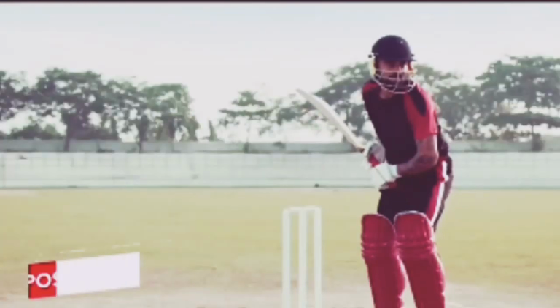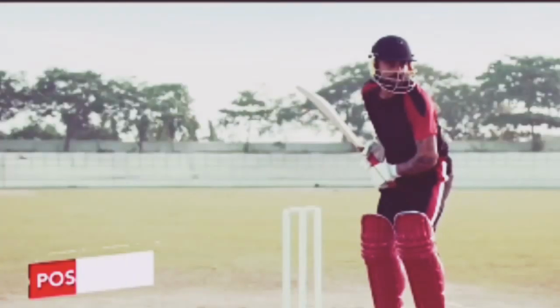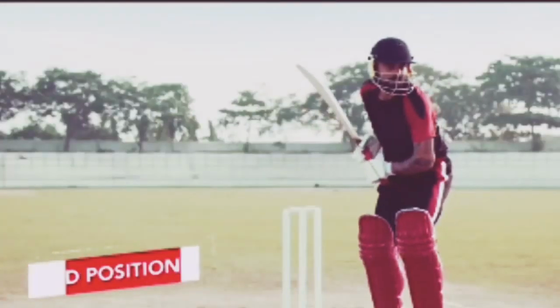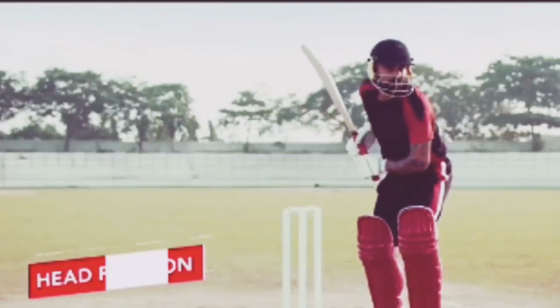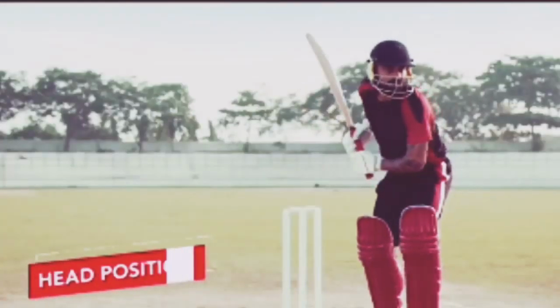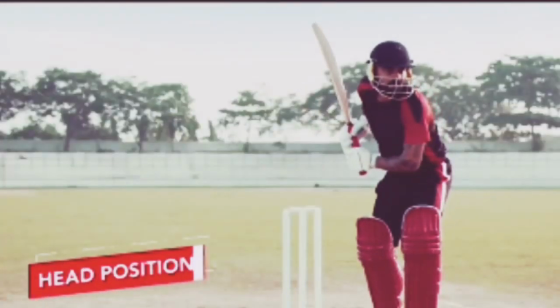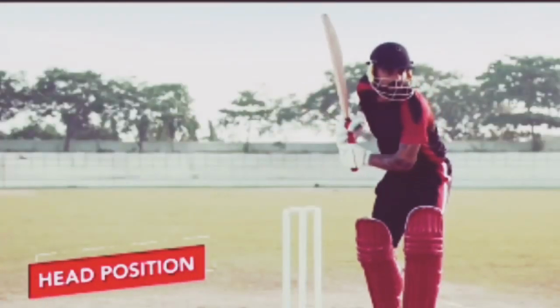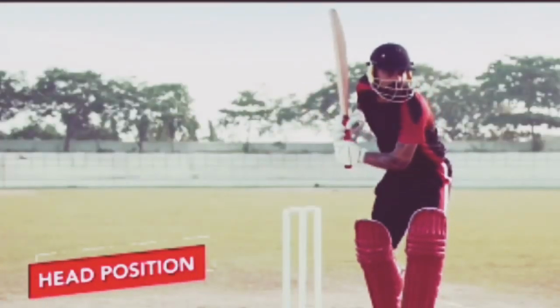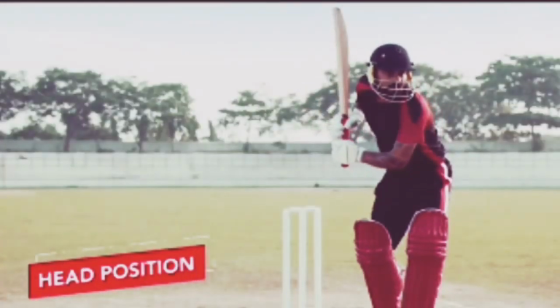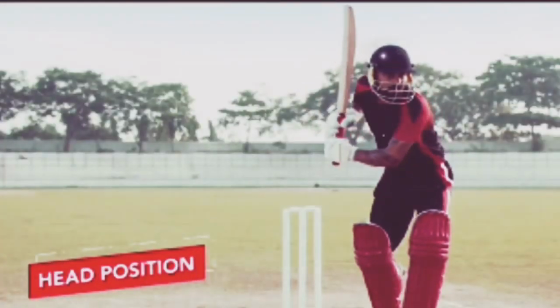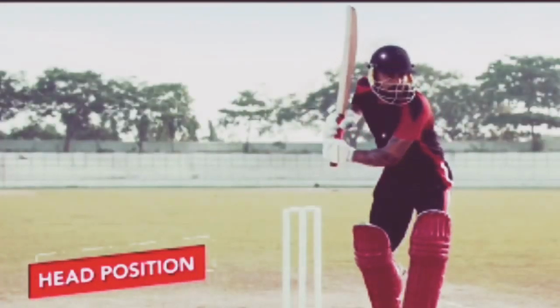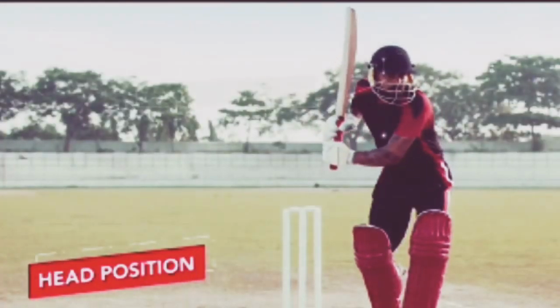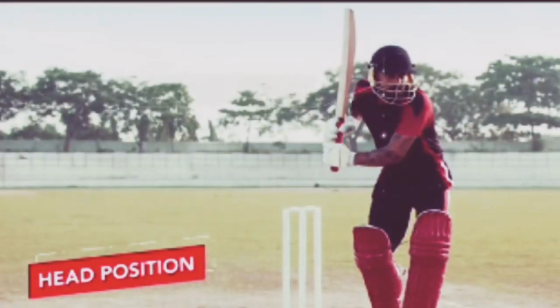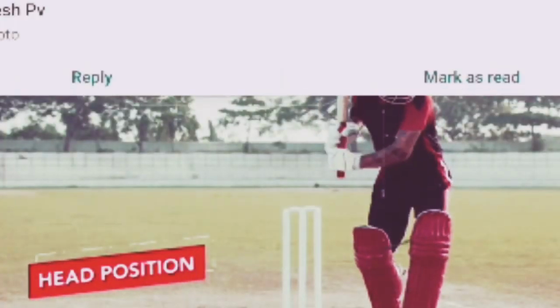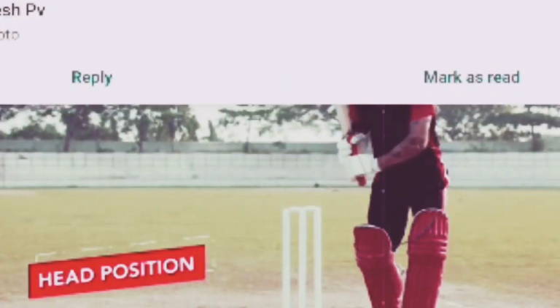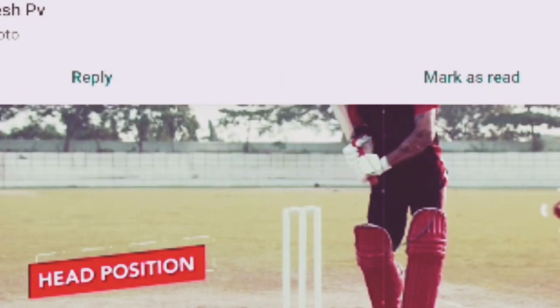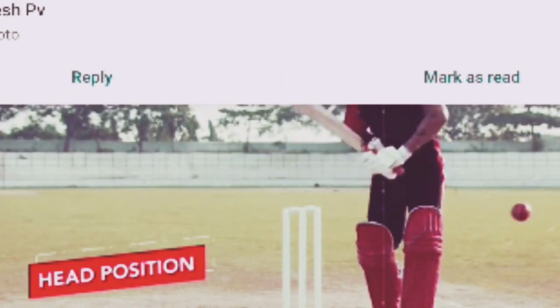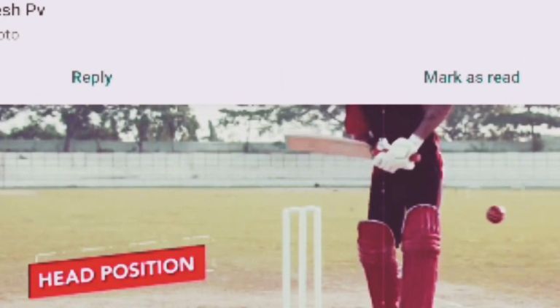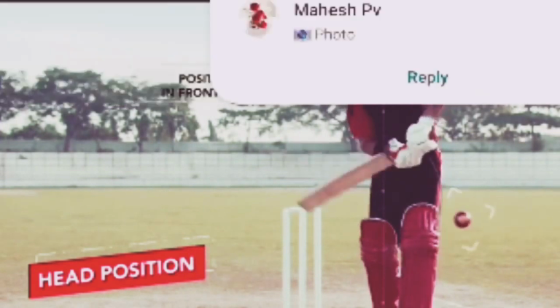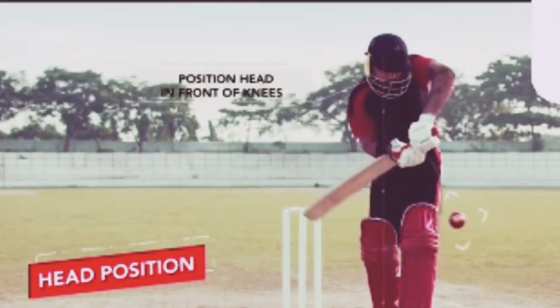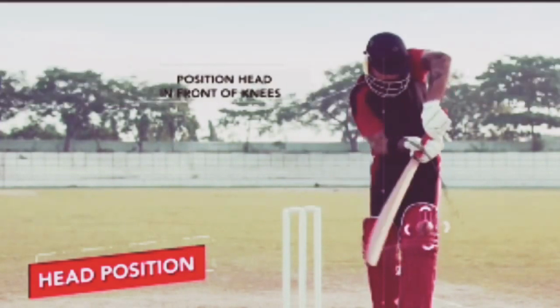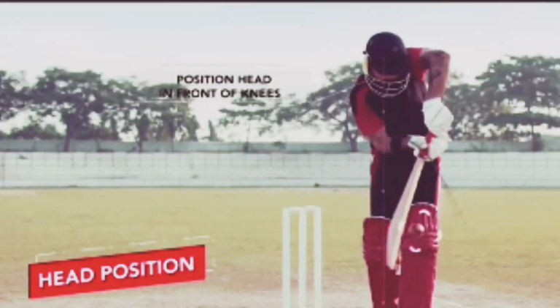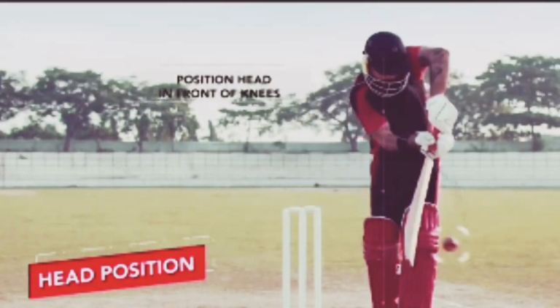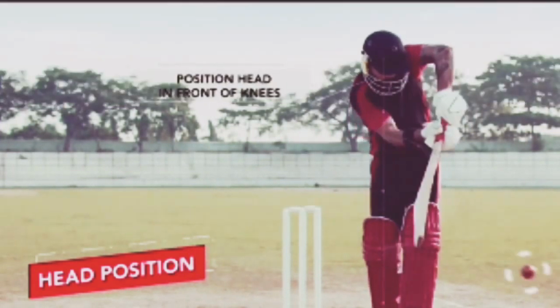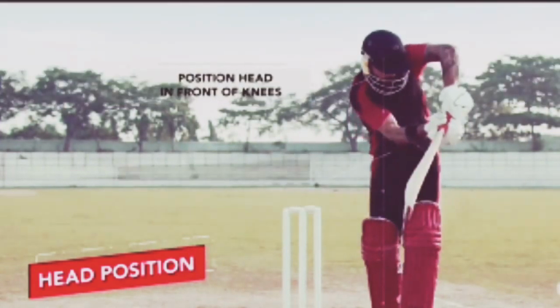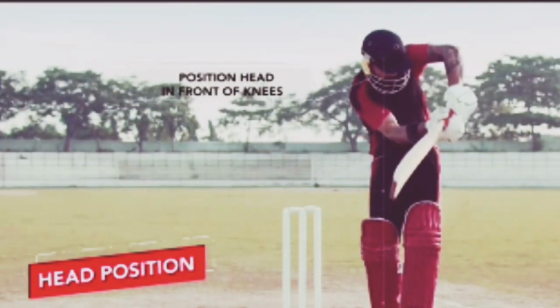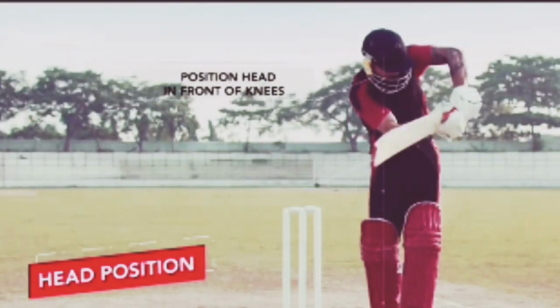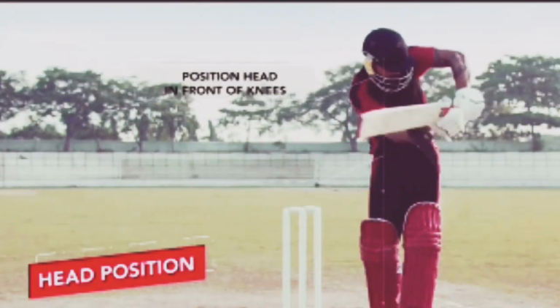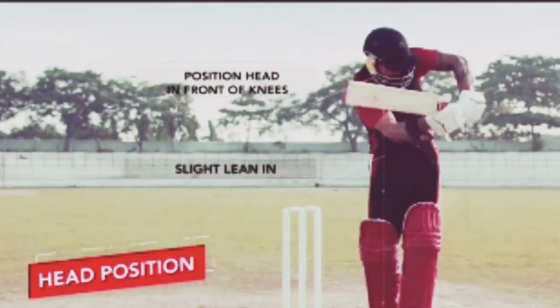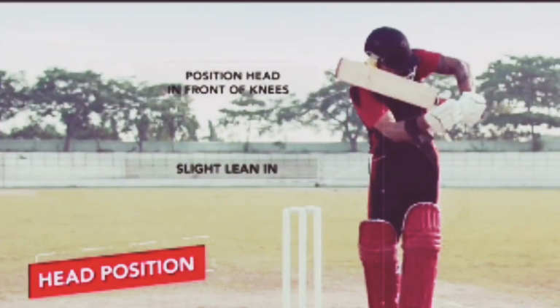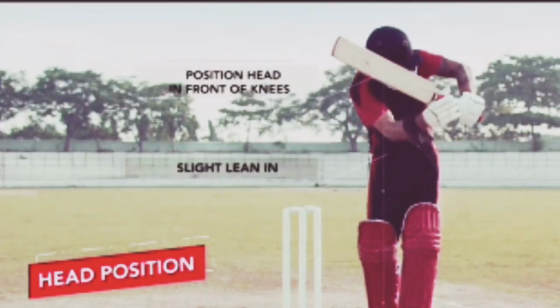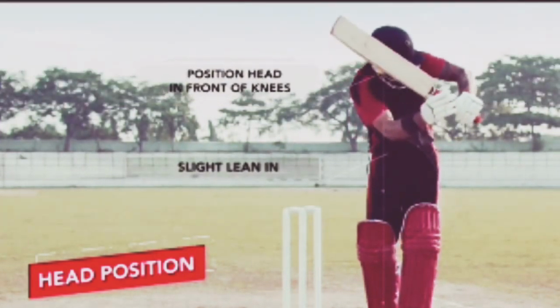Step 2: Your head should always be in front of your knees so you never get hit on the pad.